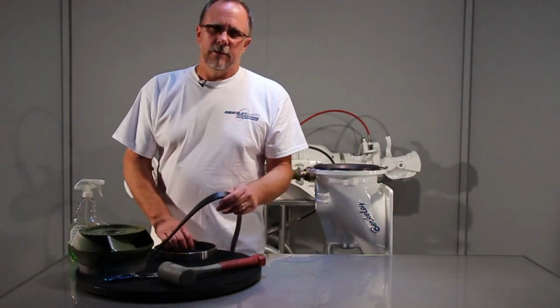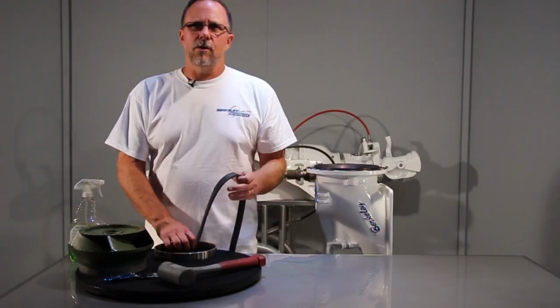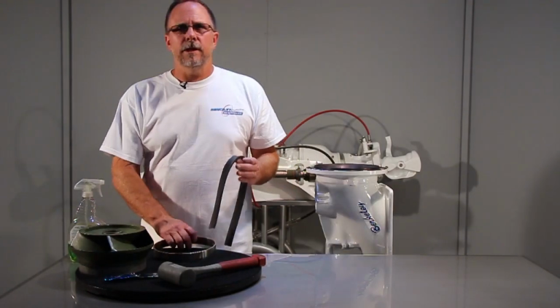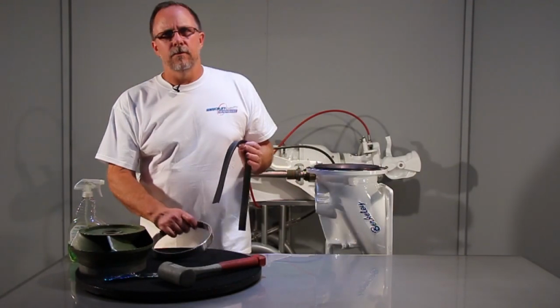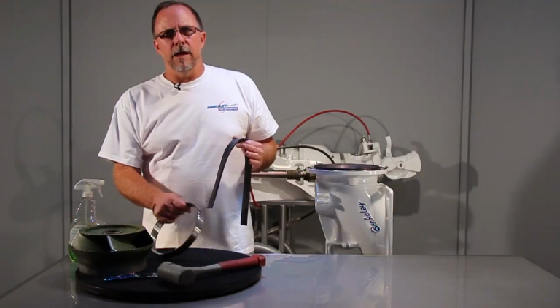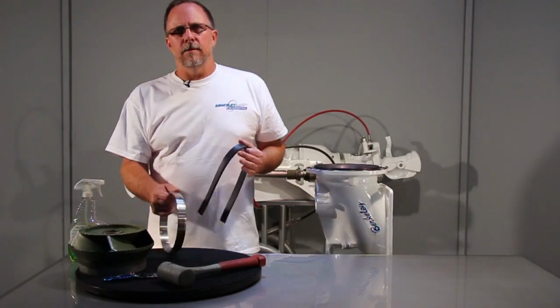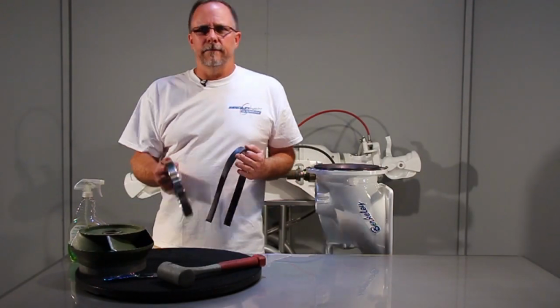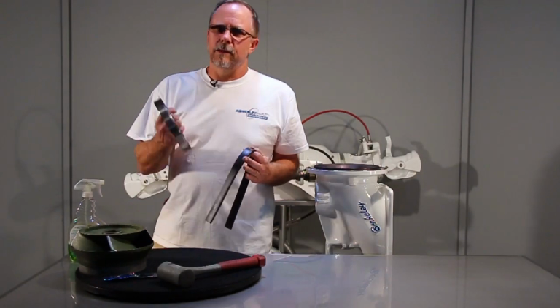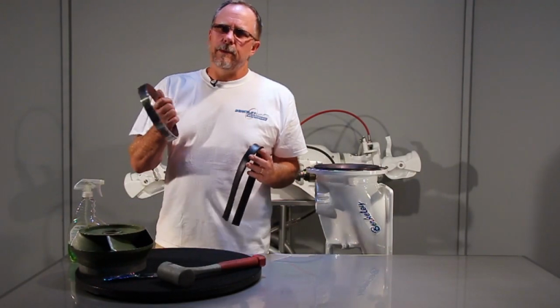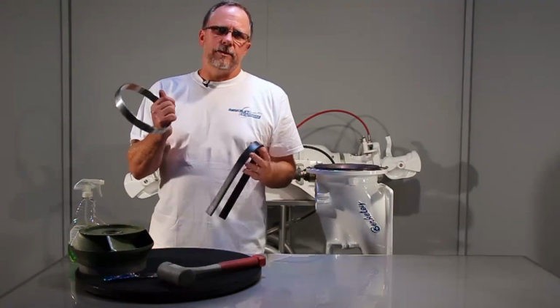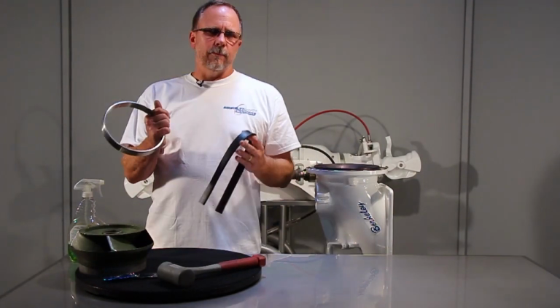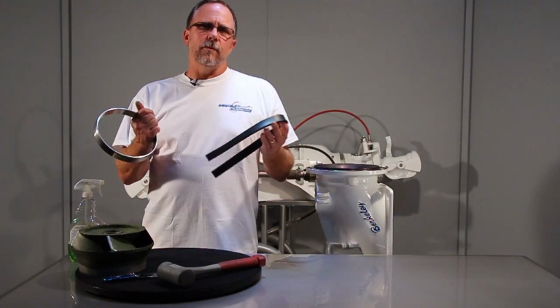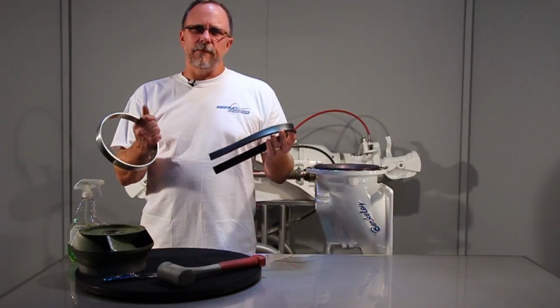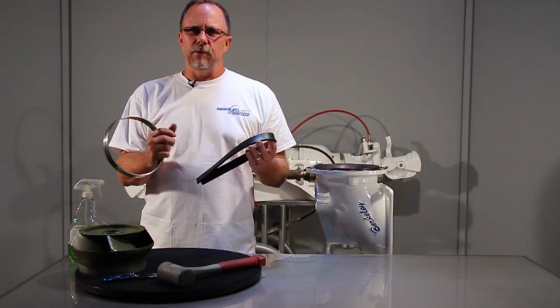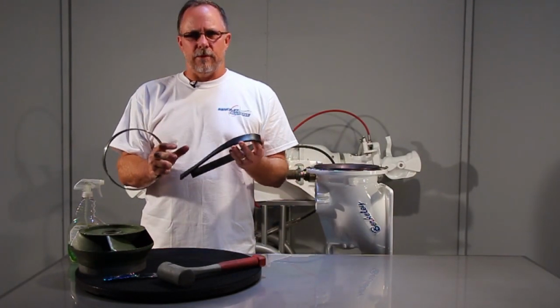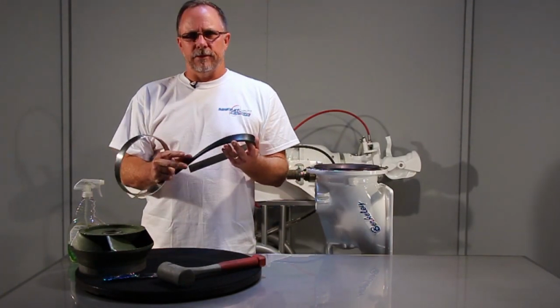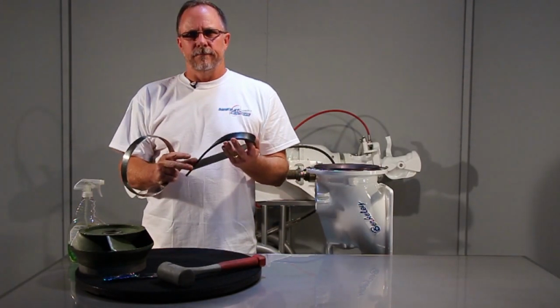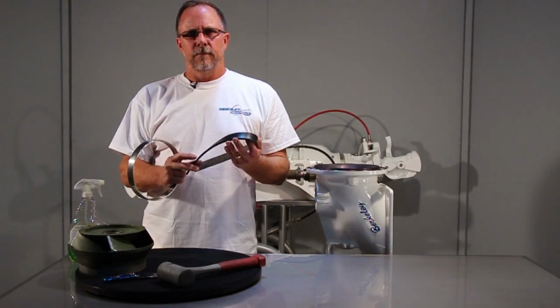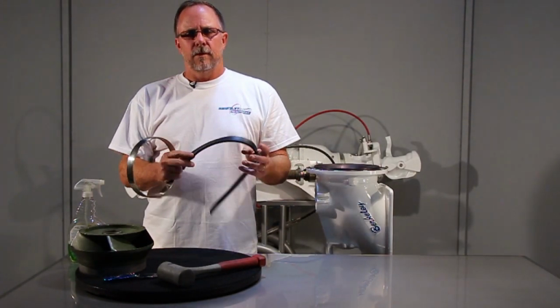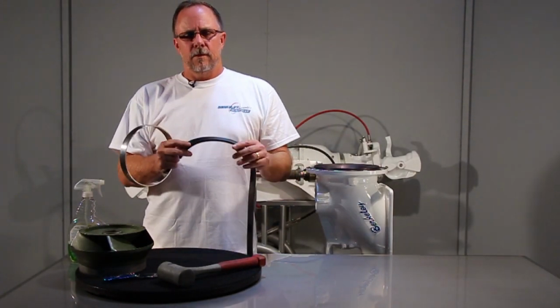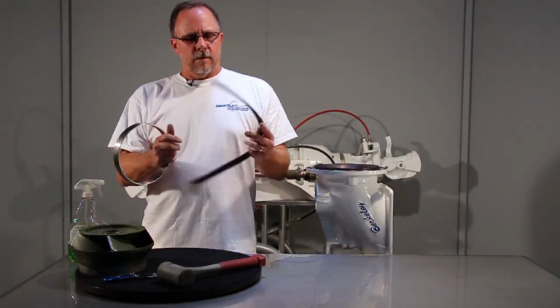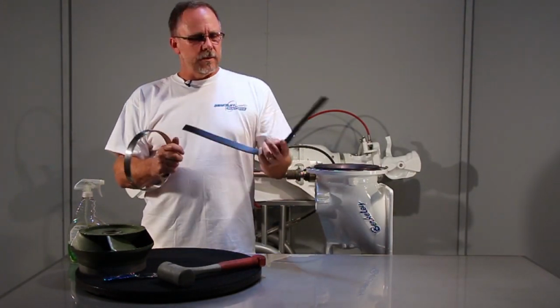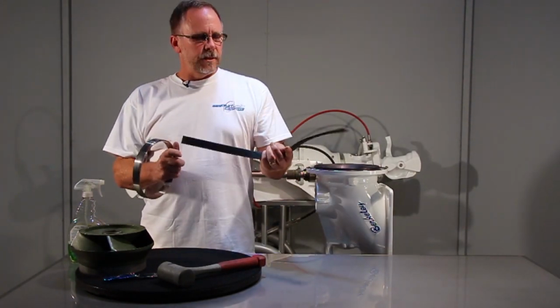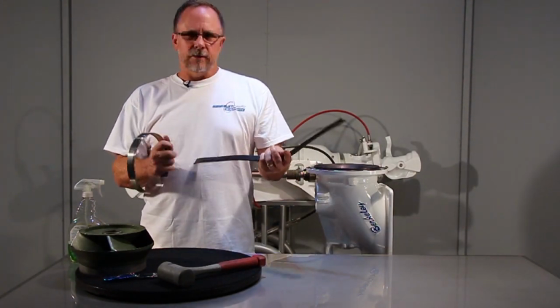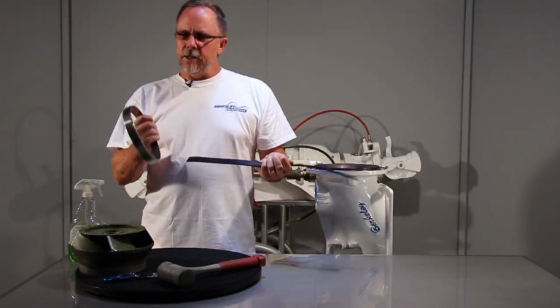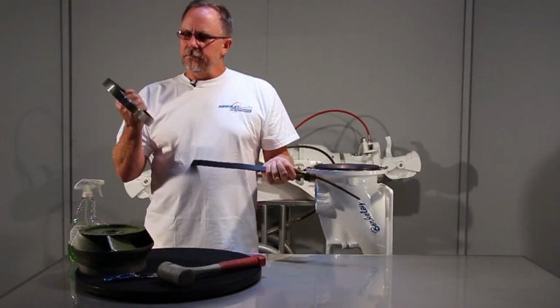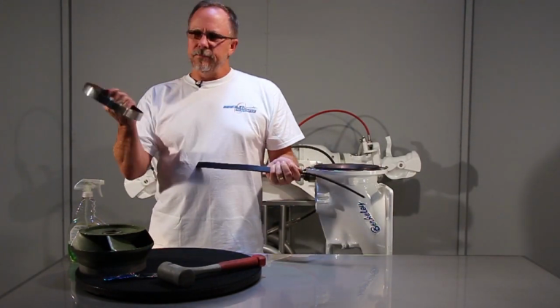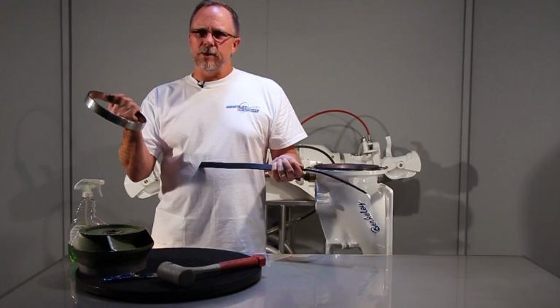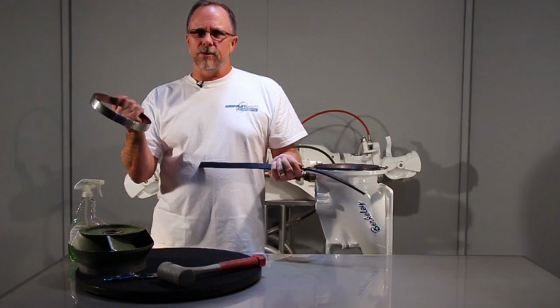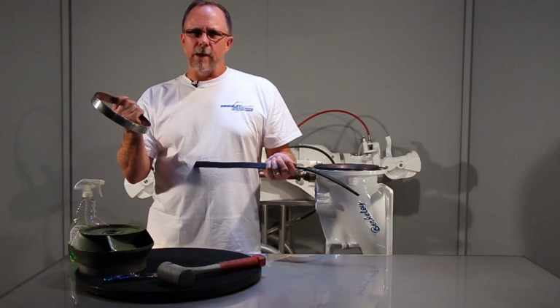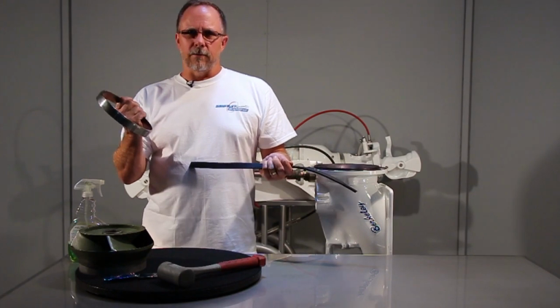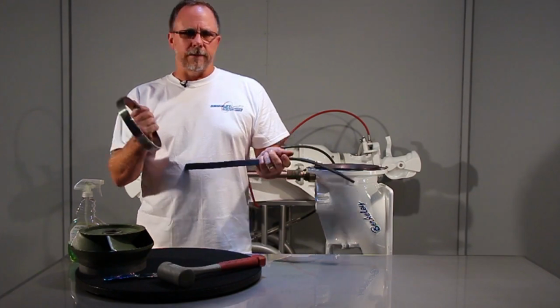Installing a new wear ring can be simple with a few tricks. This is the insulator, and this is the wear ring.